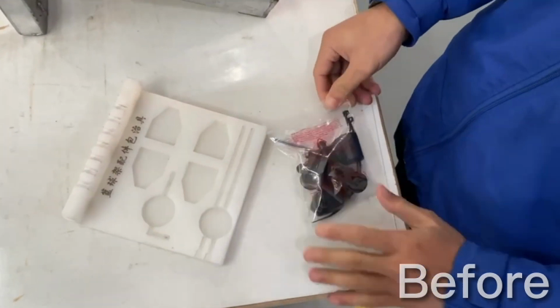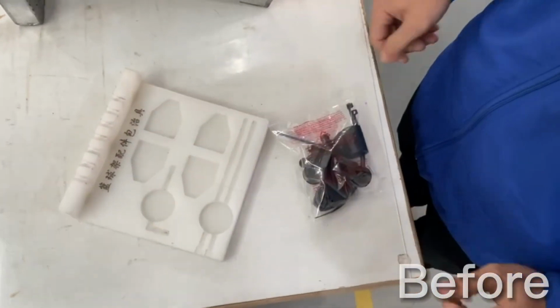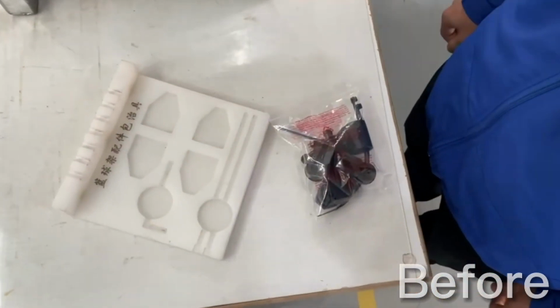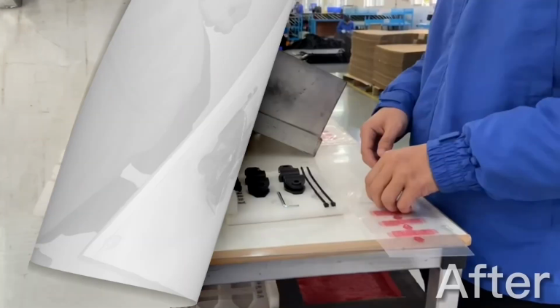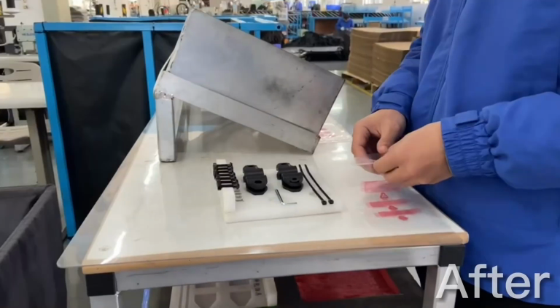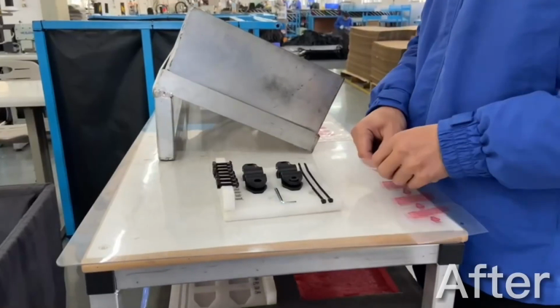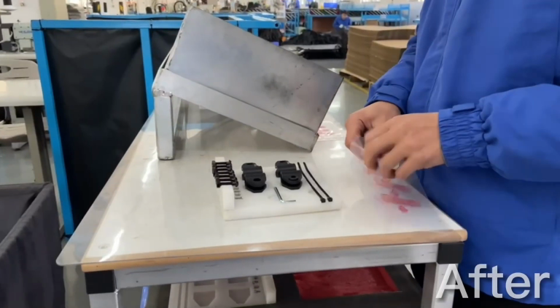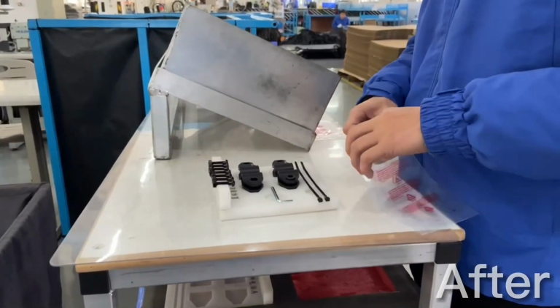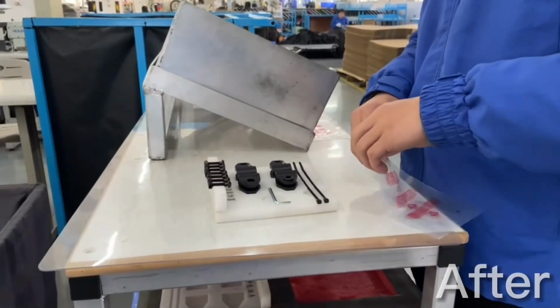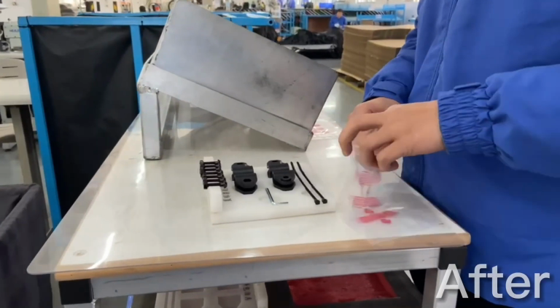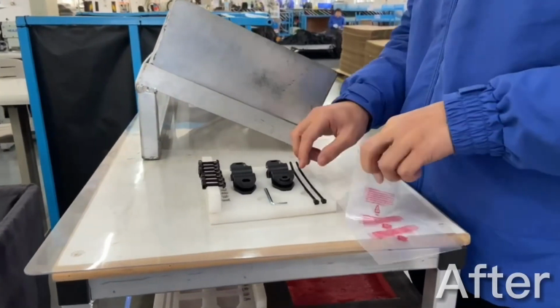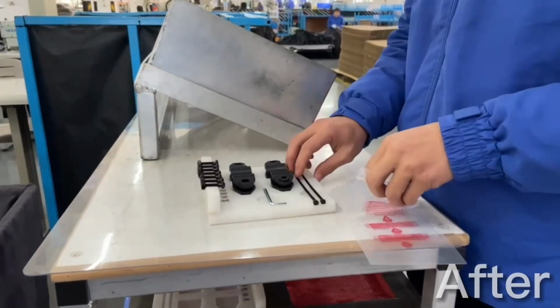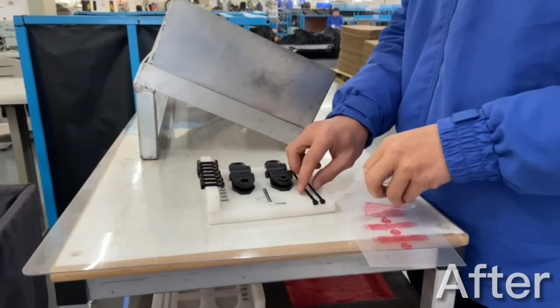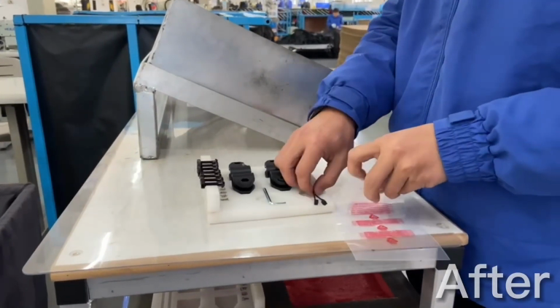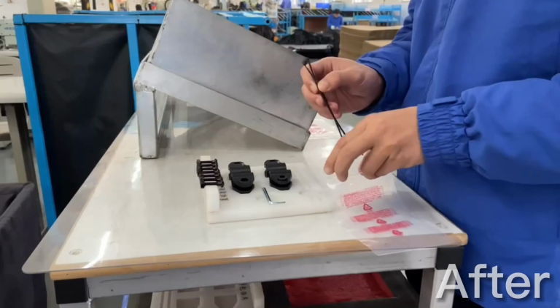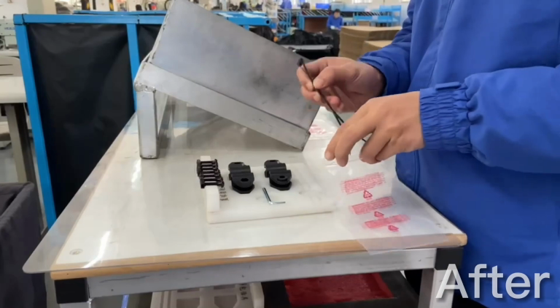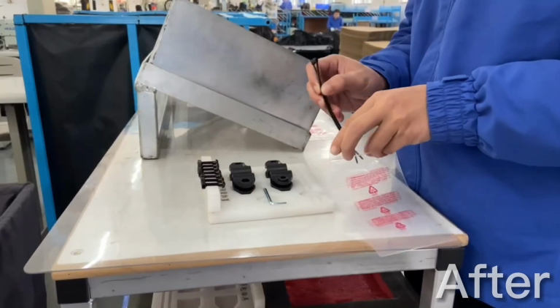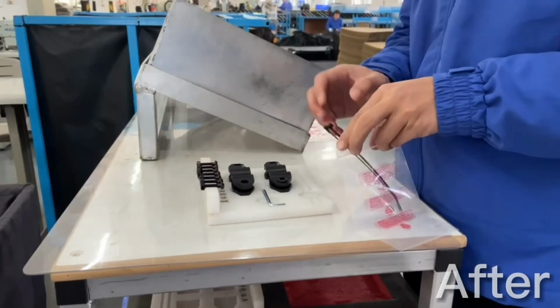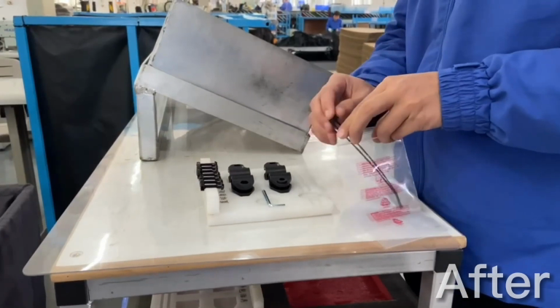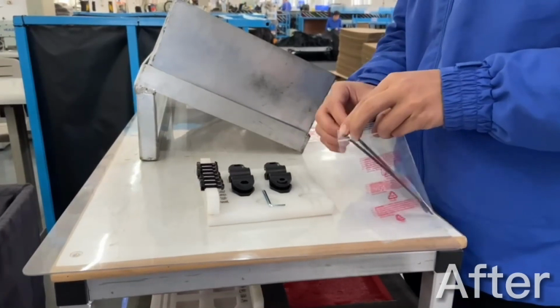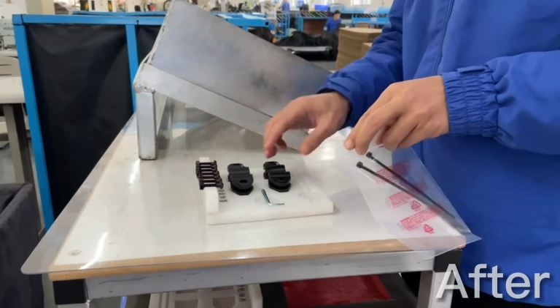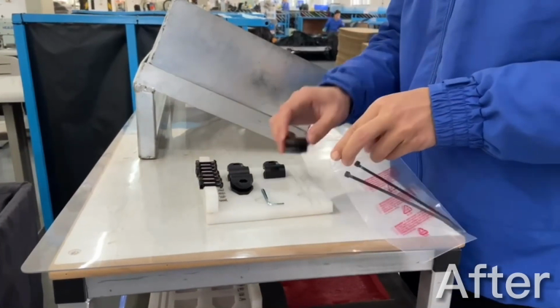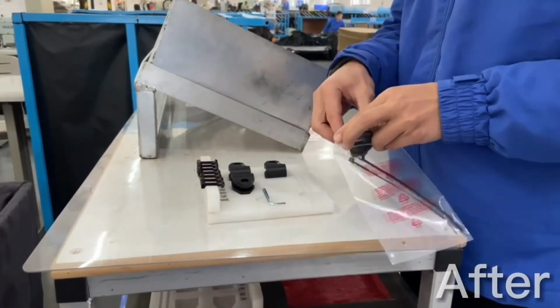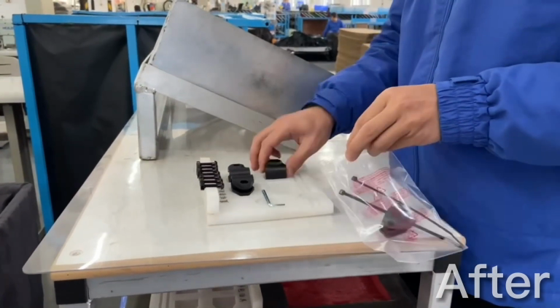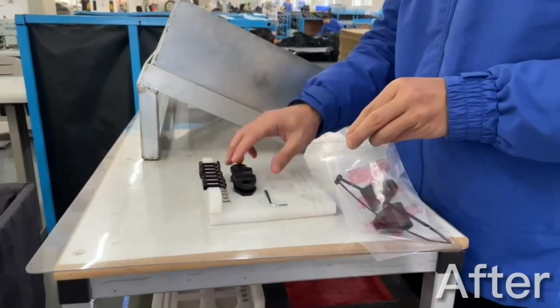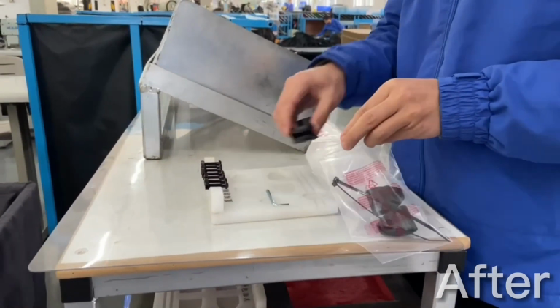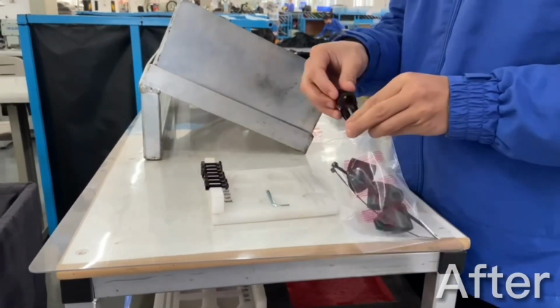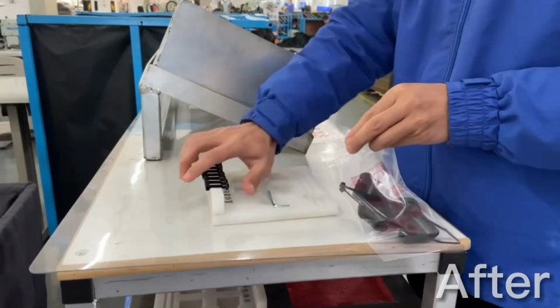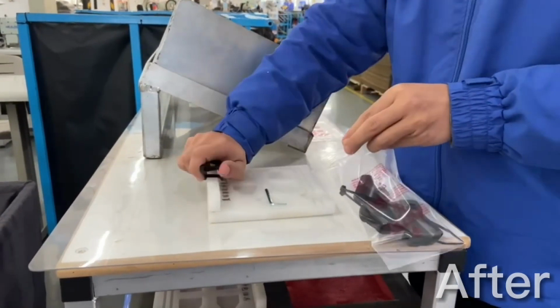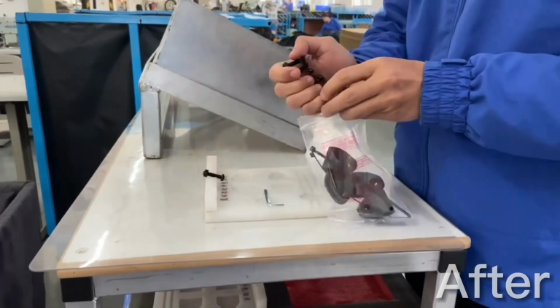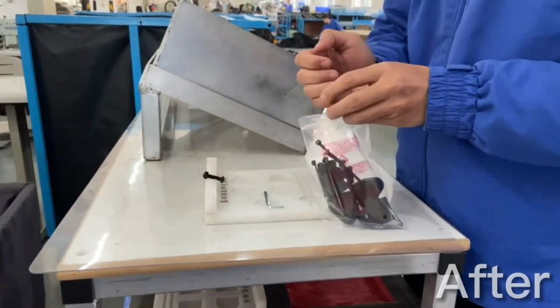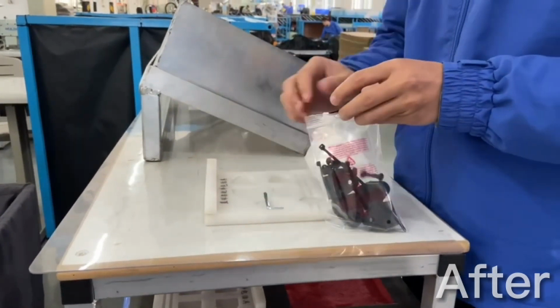And so in order to remove that, we change the size of the bag. Now you can see the zip ties slide all the way in without any extra folding.